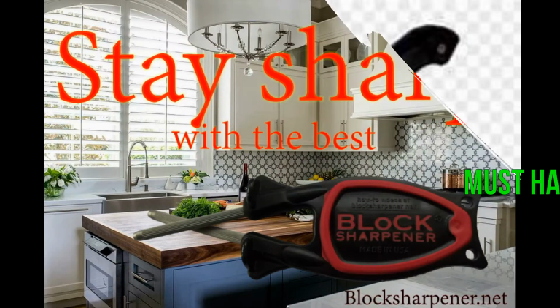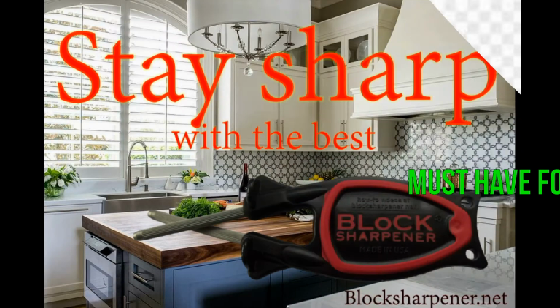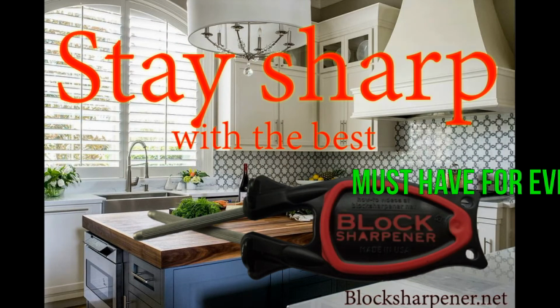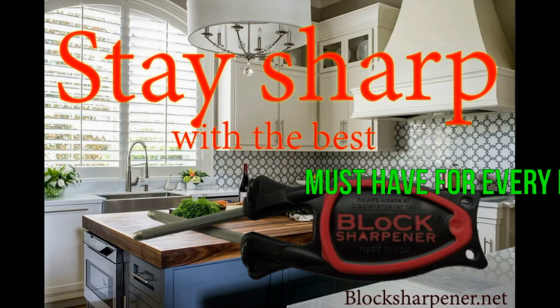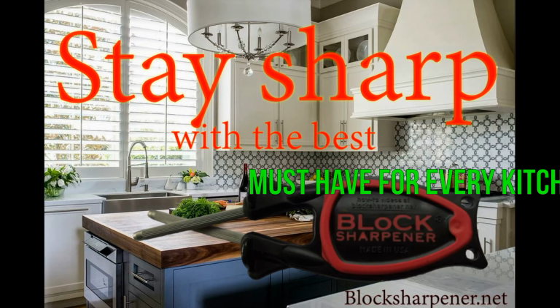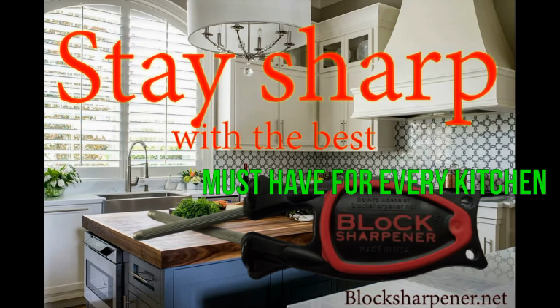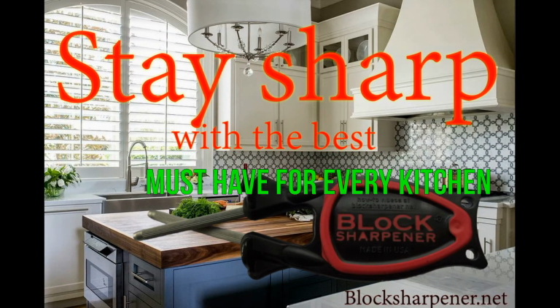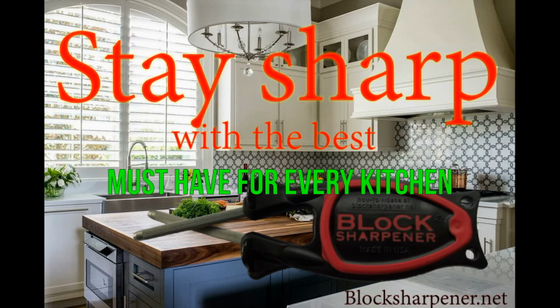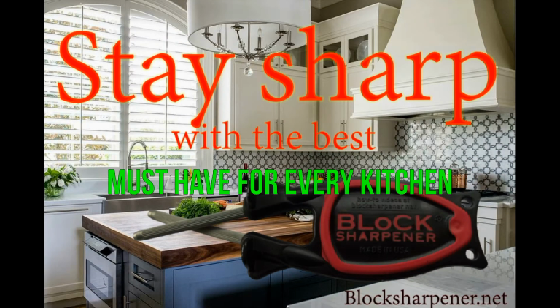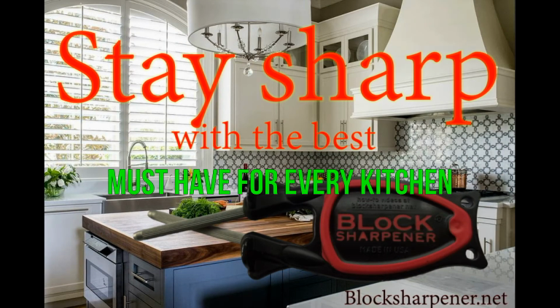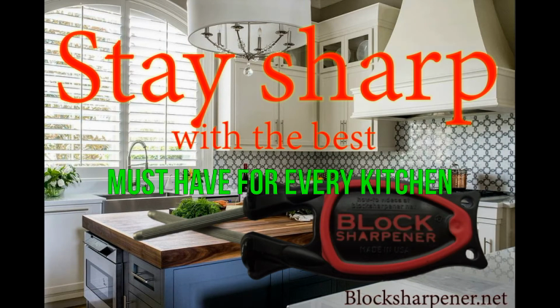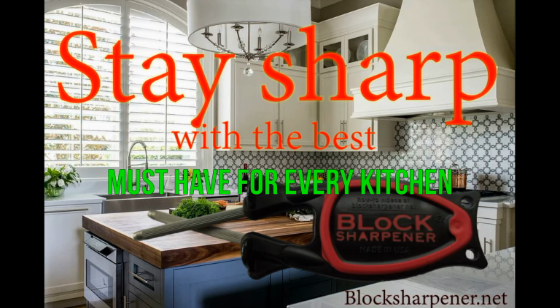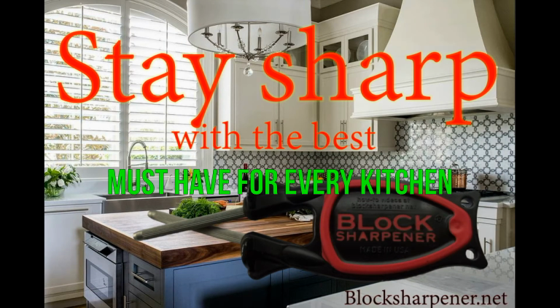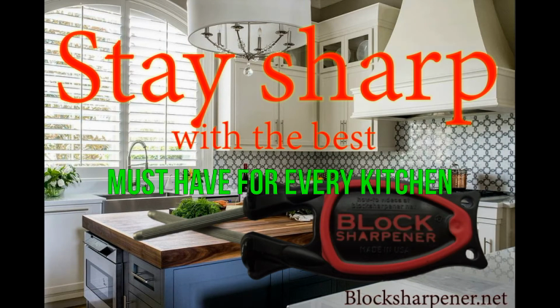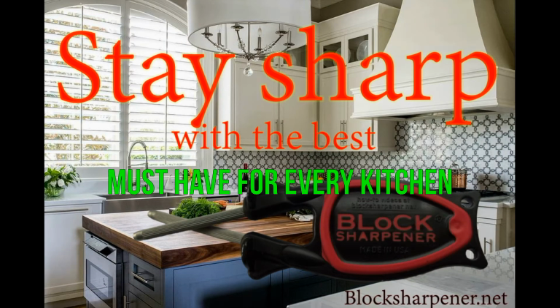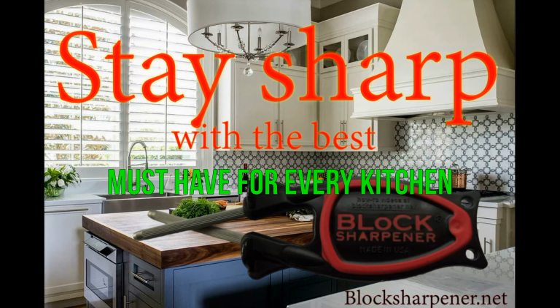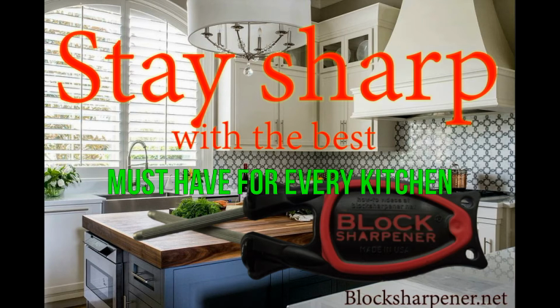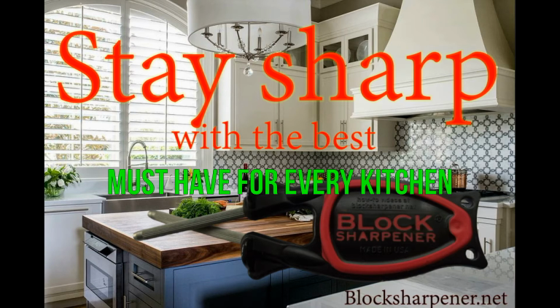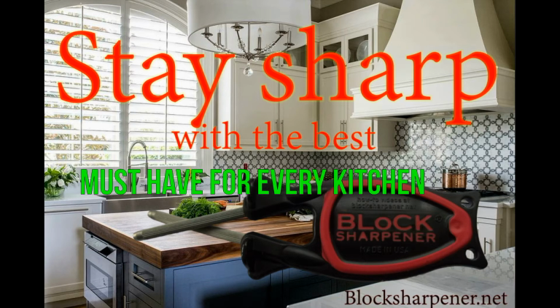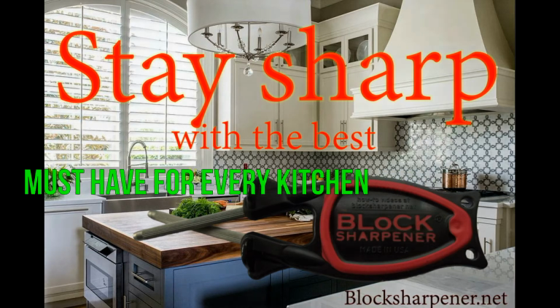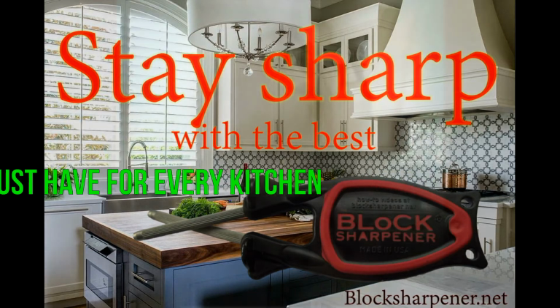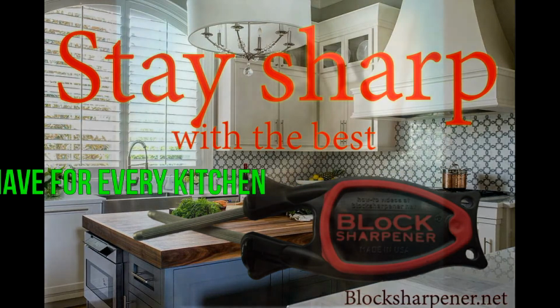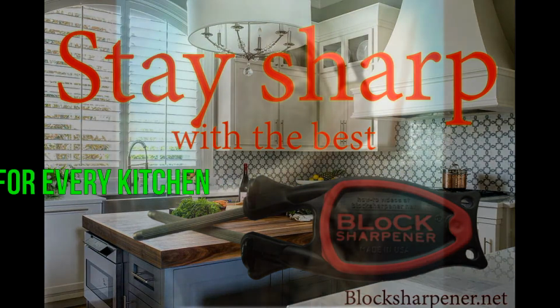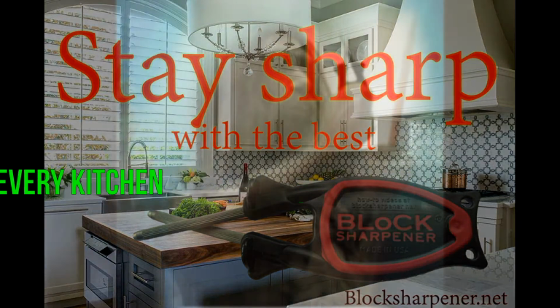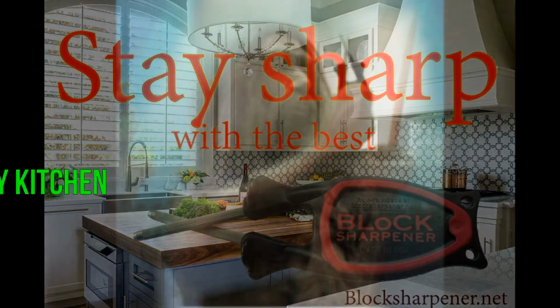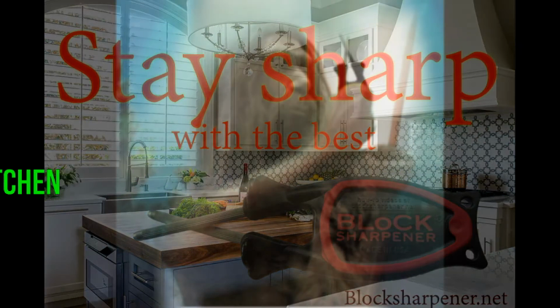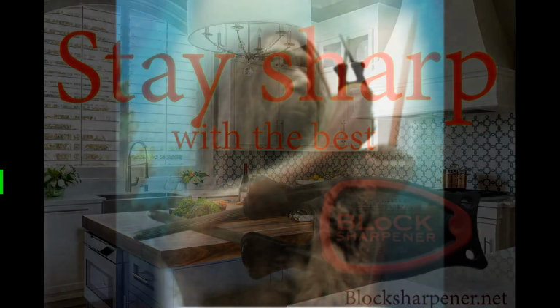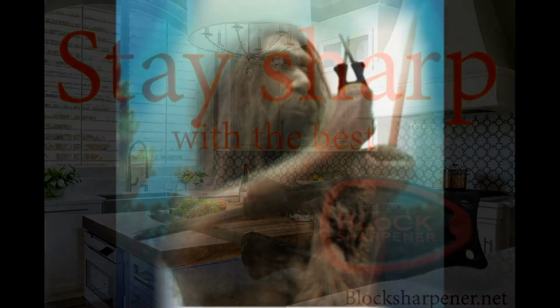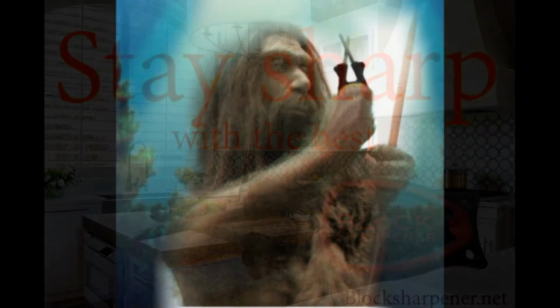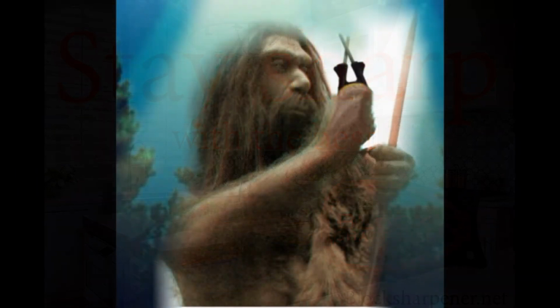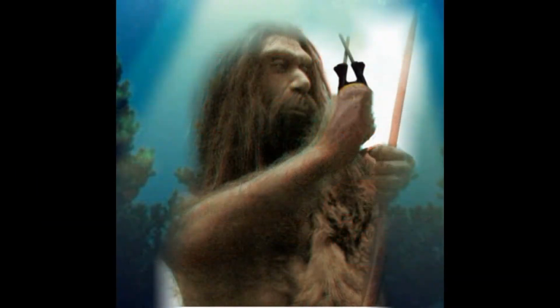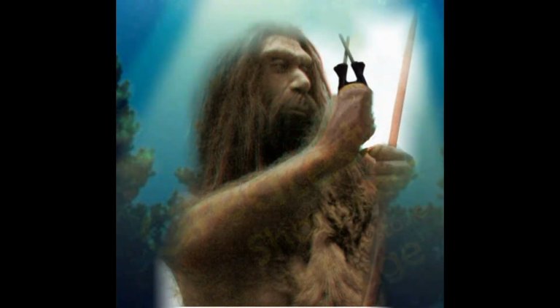See demonstrations or order online at blocksharpener.net. Lifetime guarantee and free shipping within 24 hours.